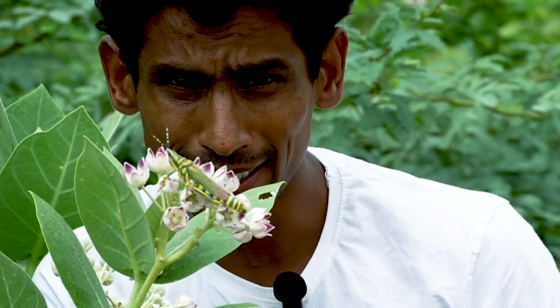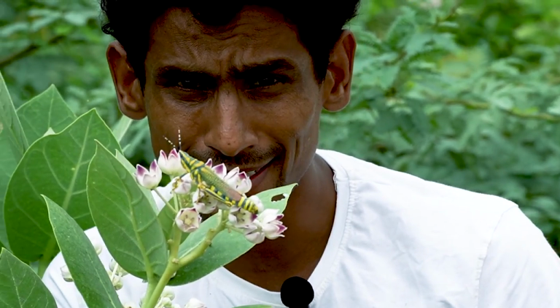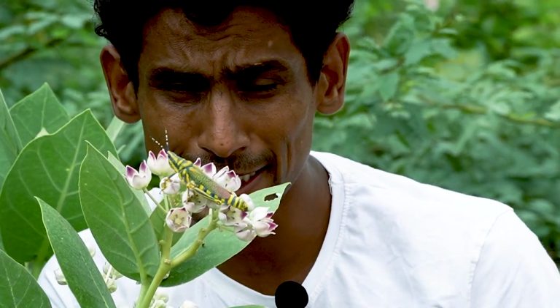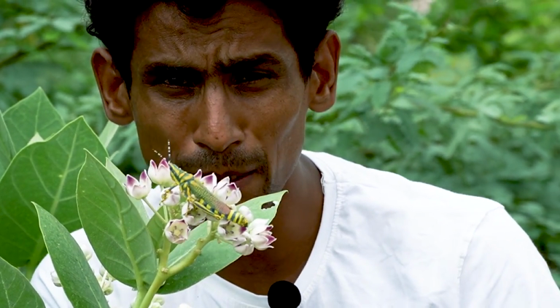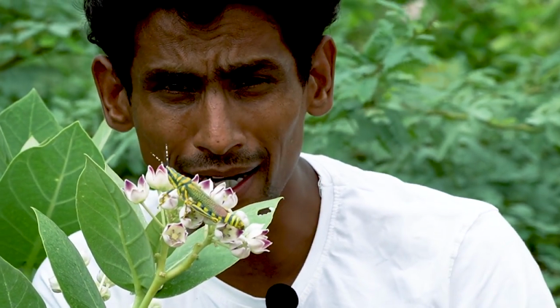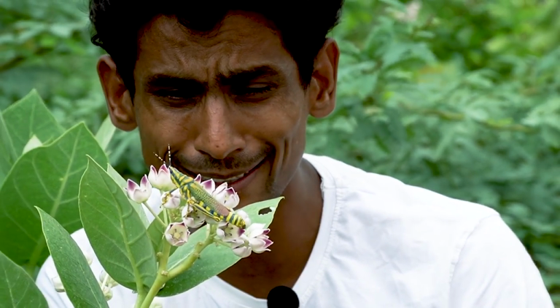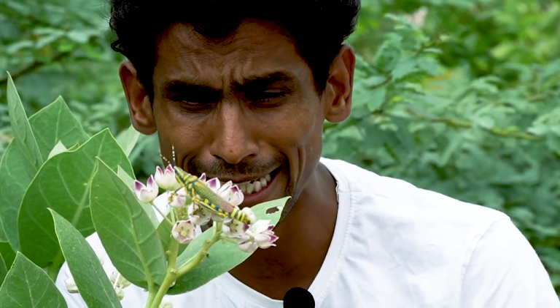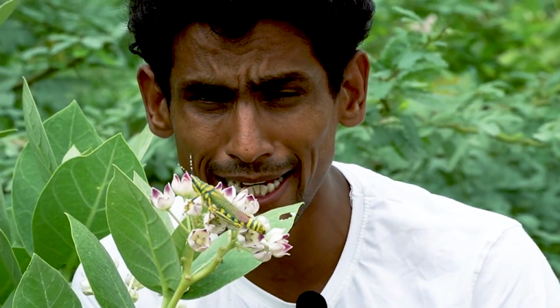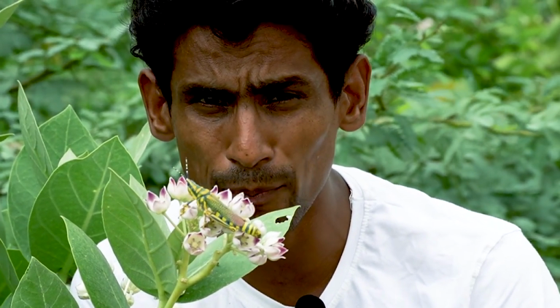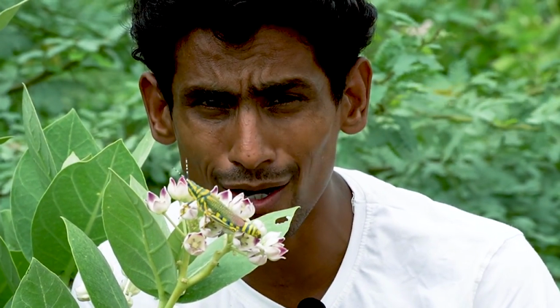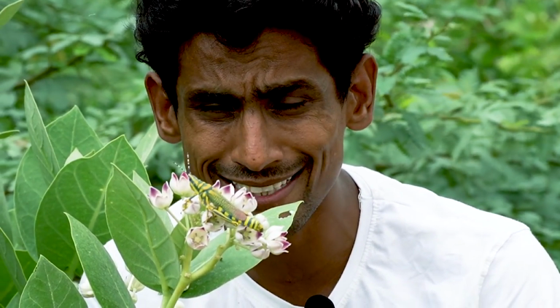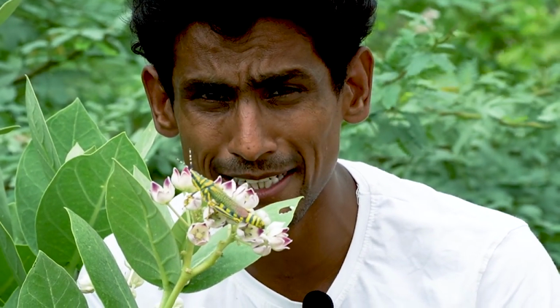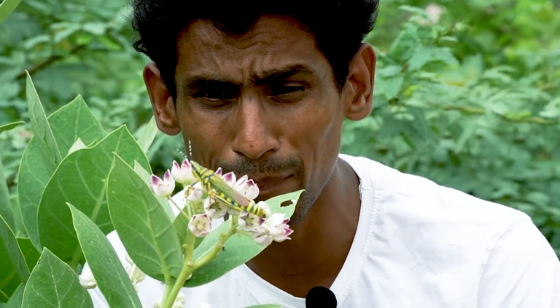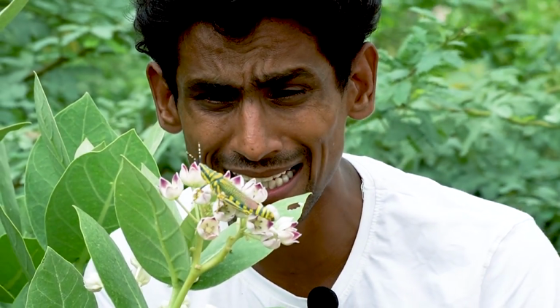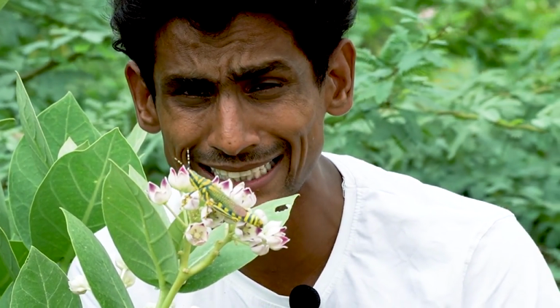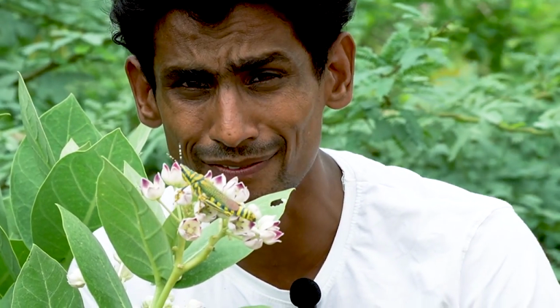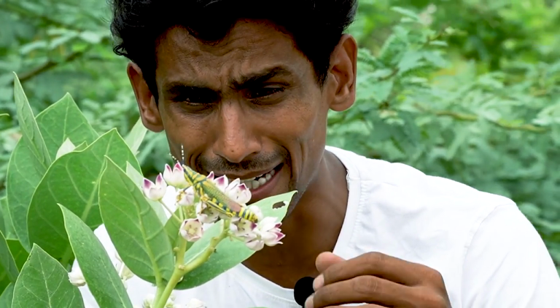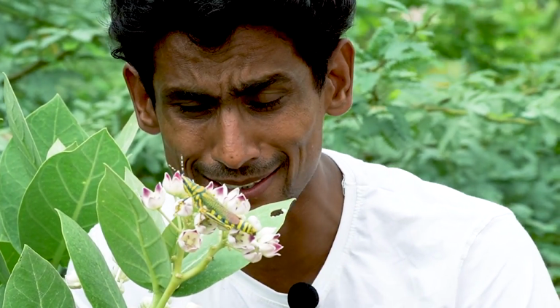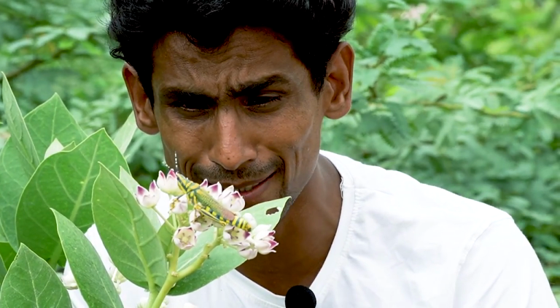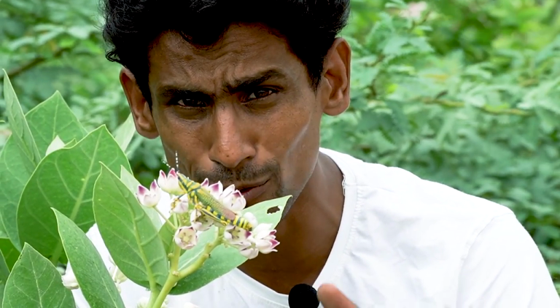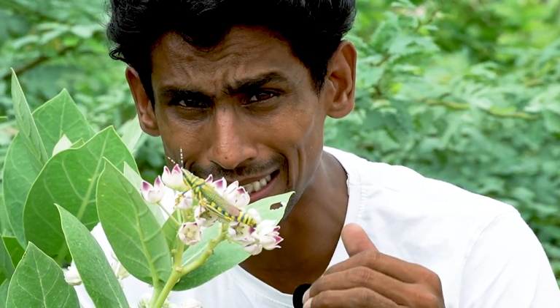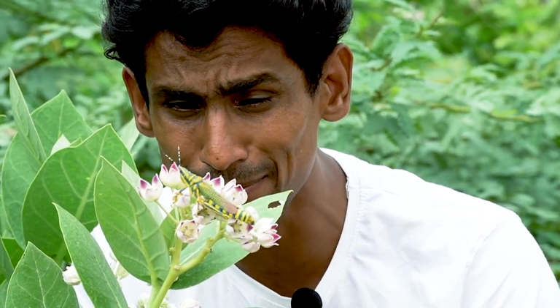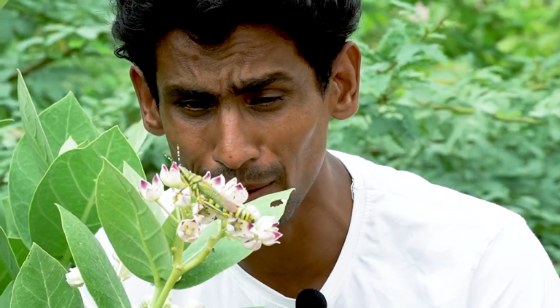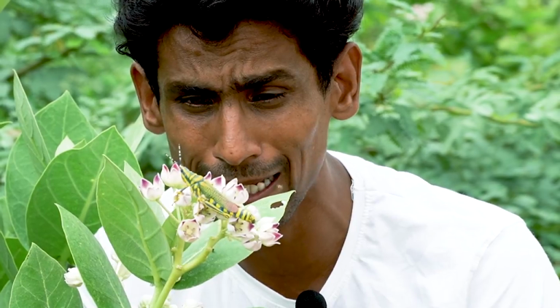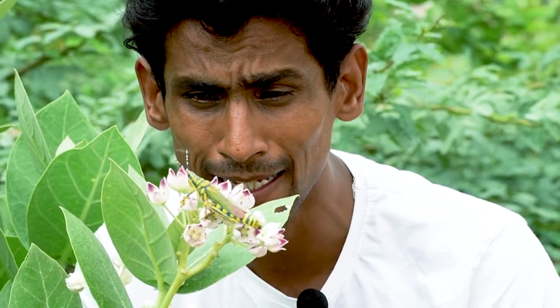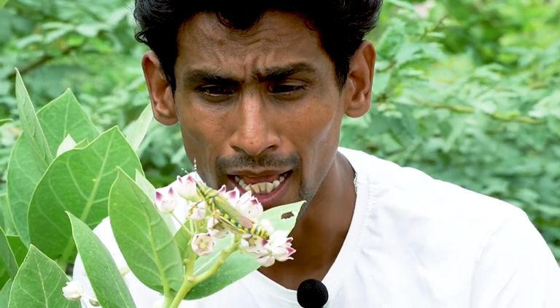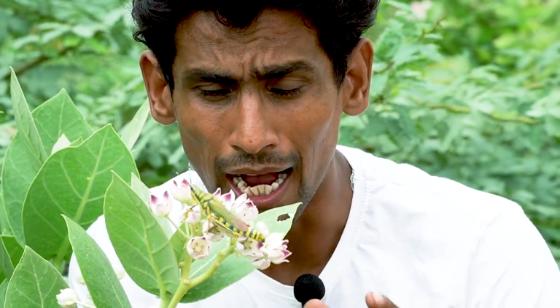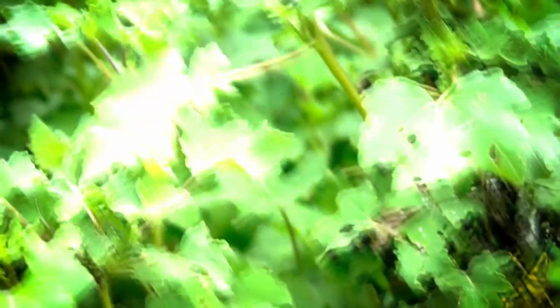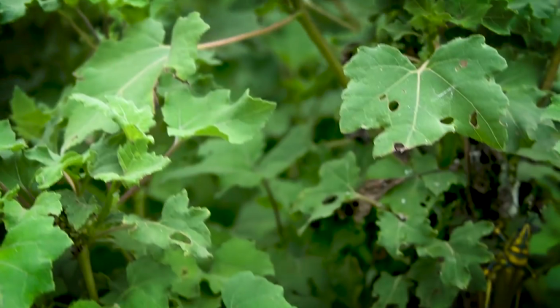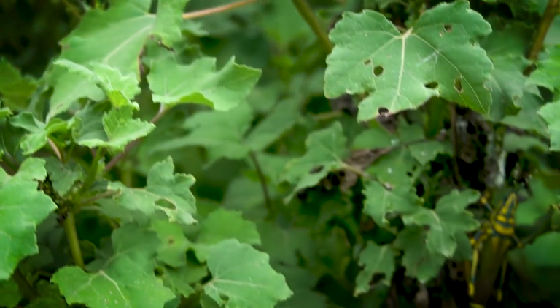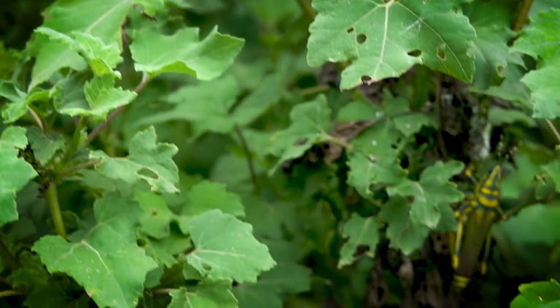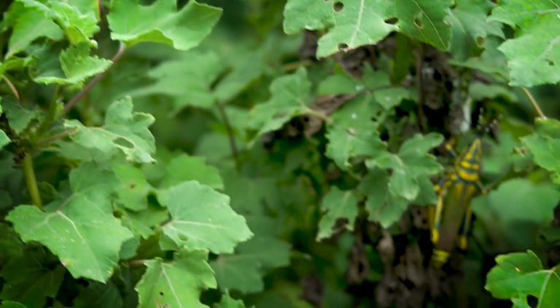This species is found across the entire Indian subcontinent — in Pakistan, India, Nepal, Sri Lanka, Bangladesh, Afghanistan, and the Maldives.